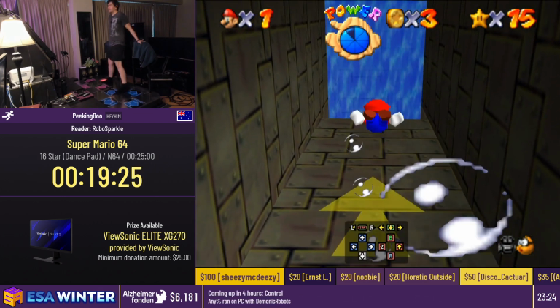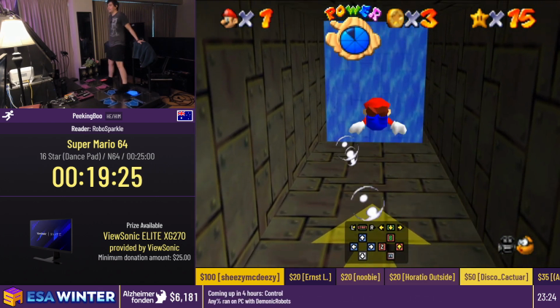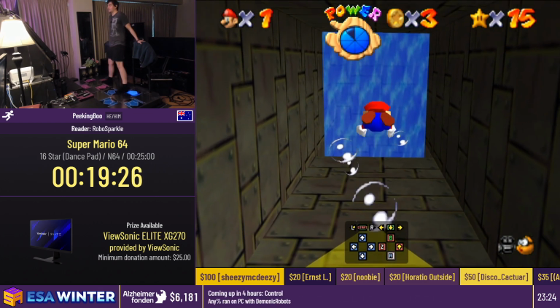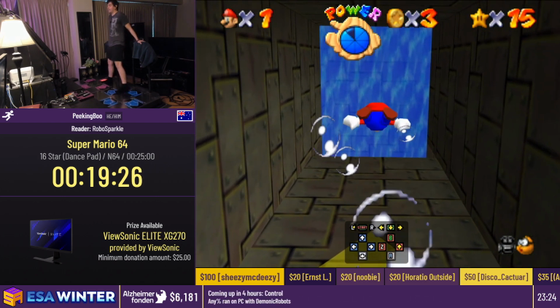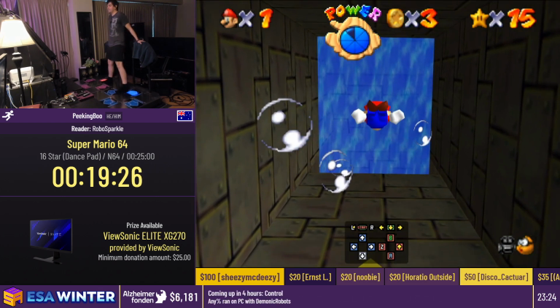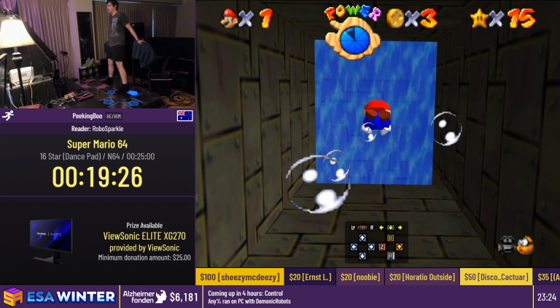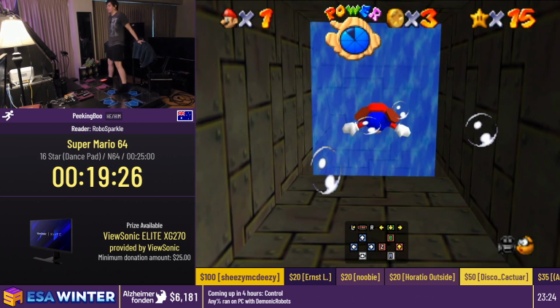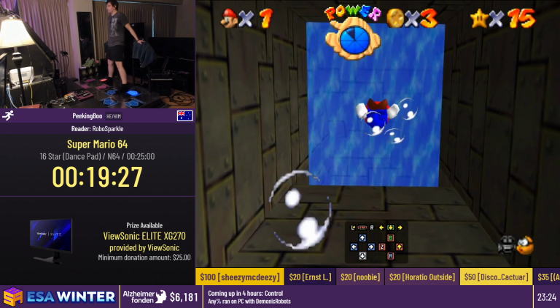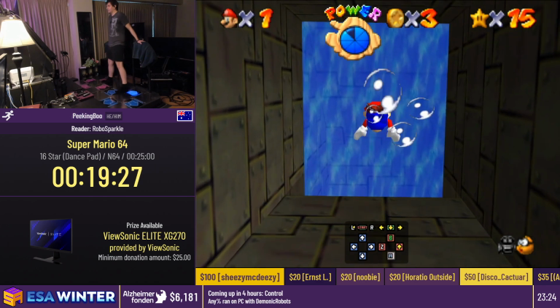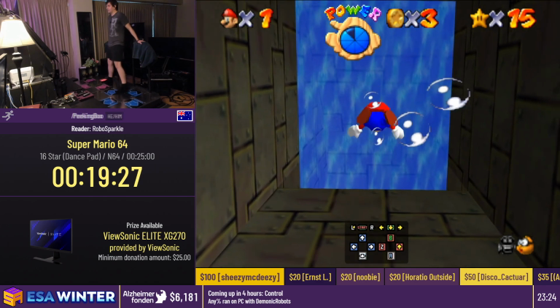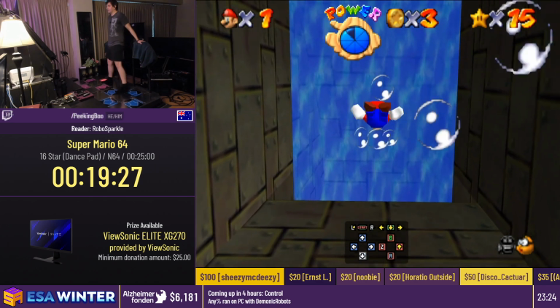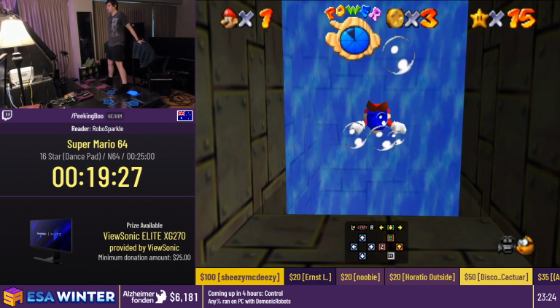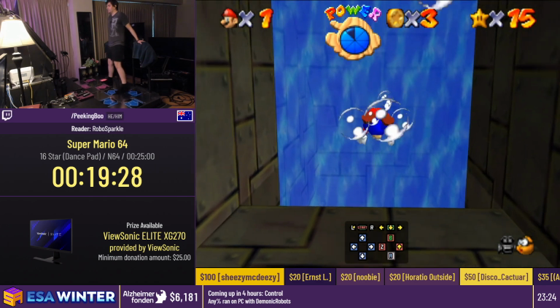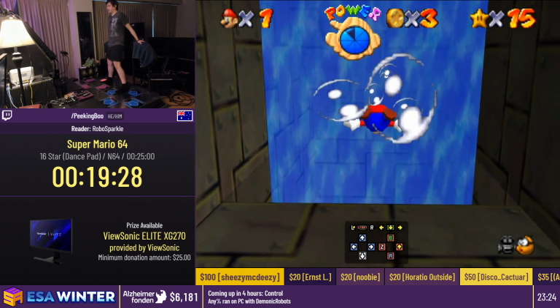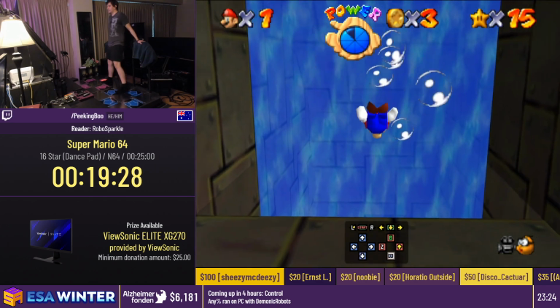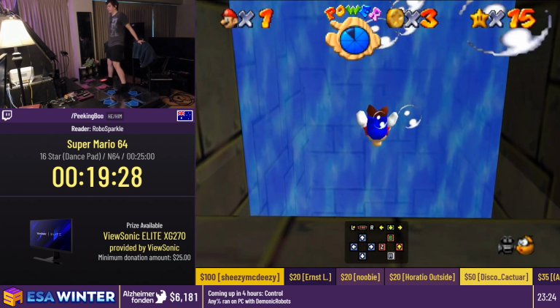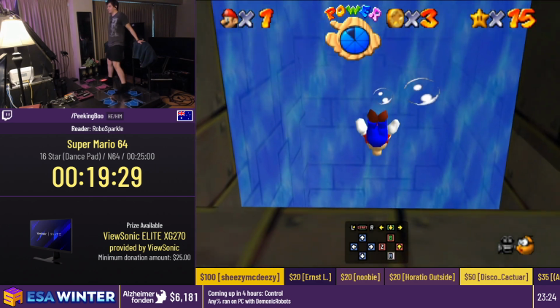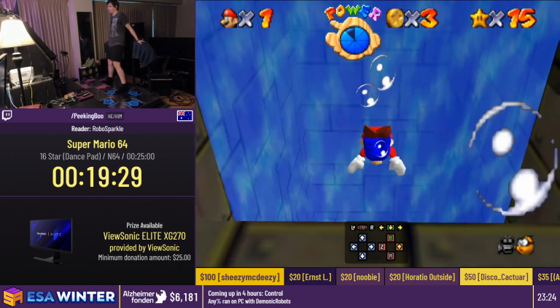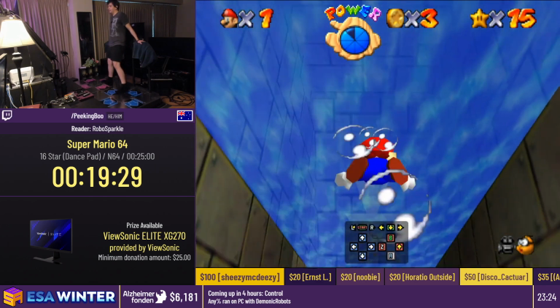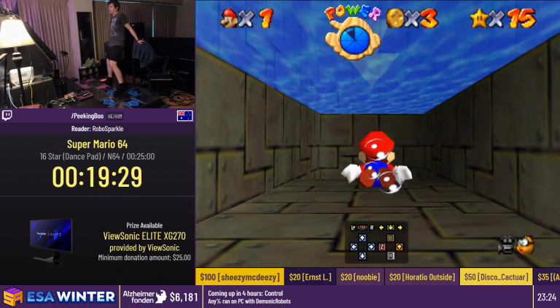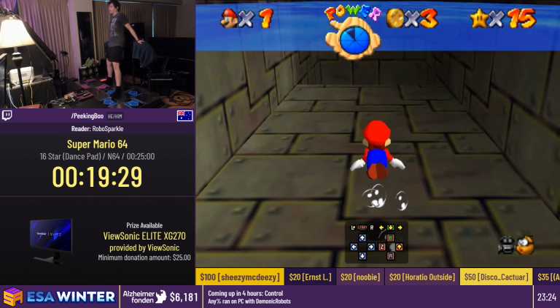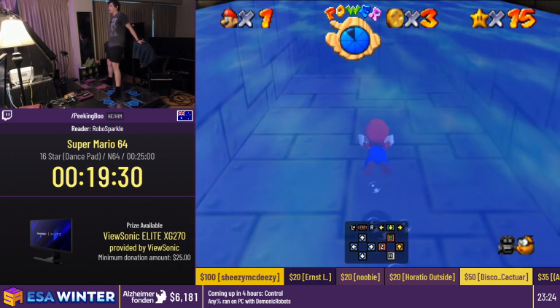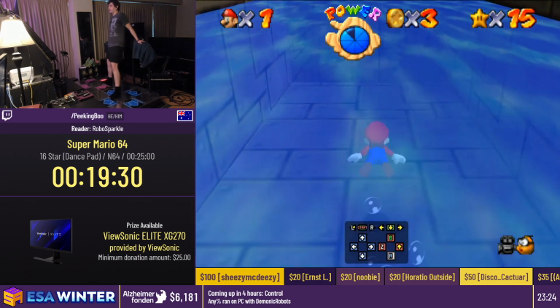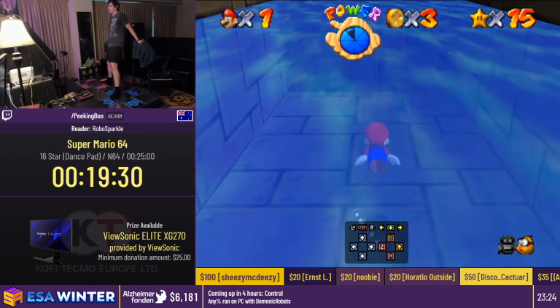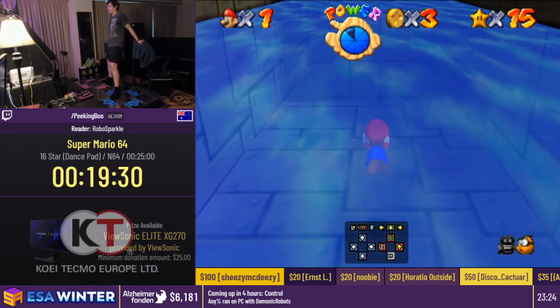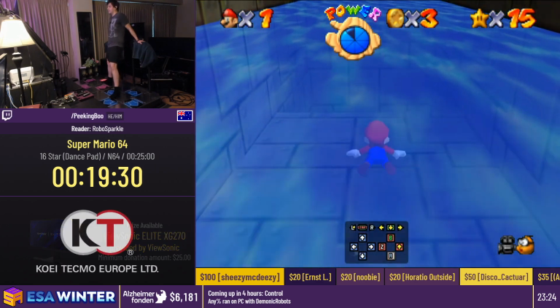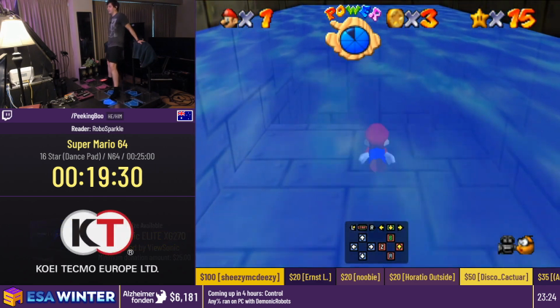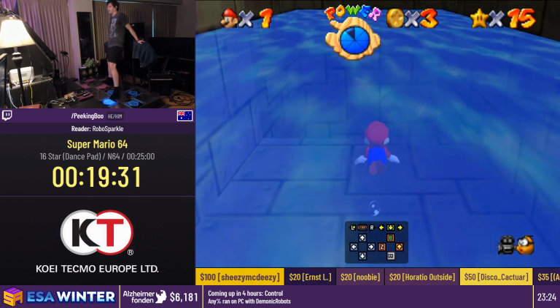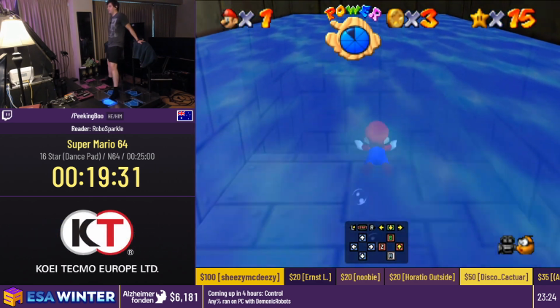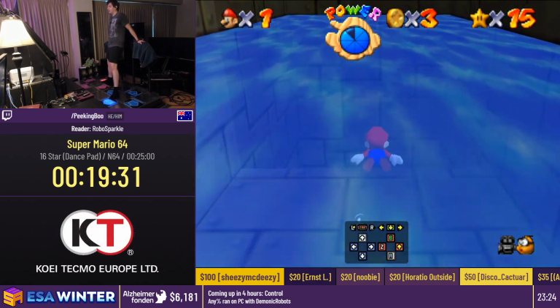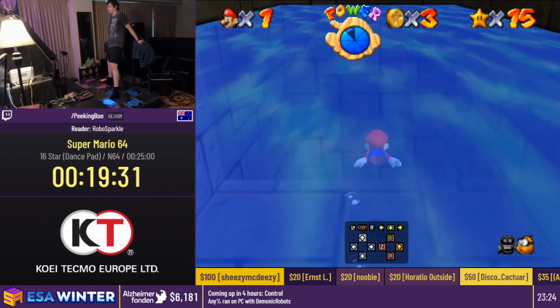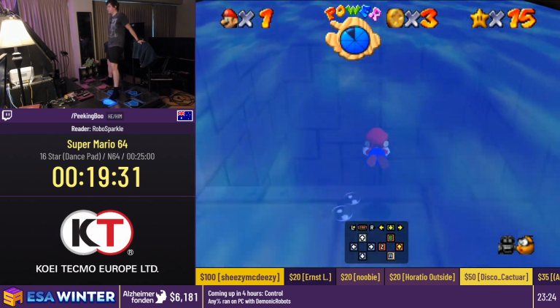And here we are — we're doing the submarine now. This run is almost done.